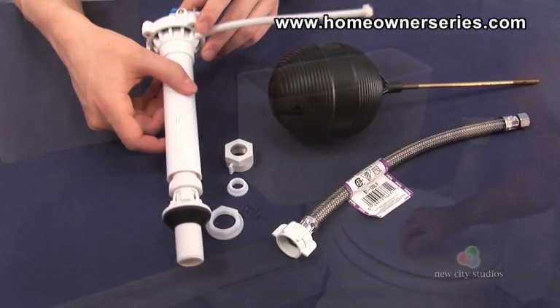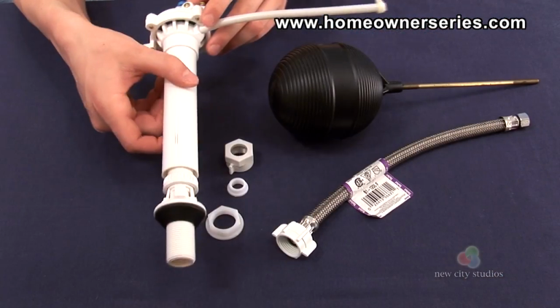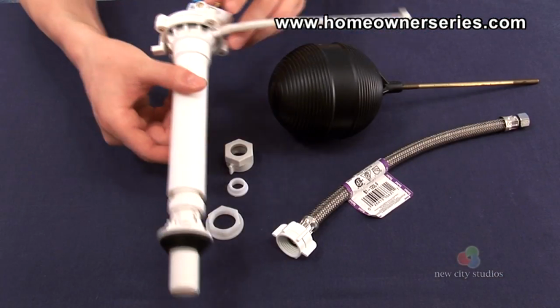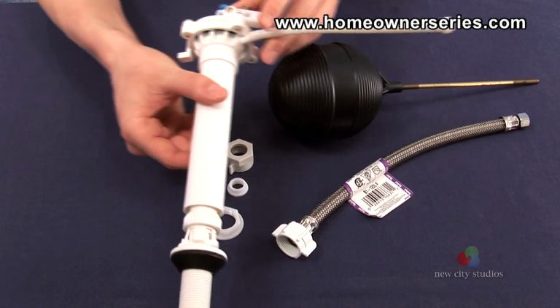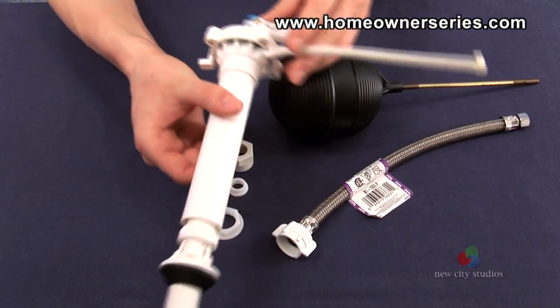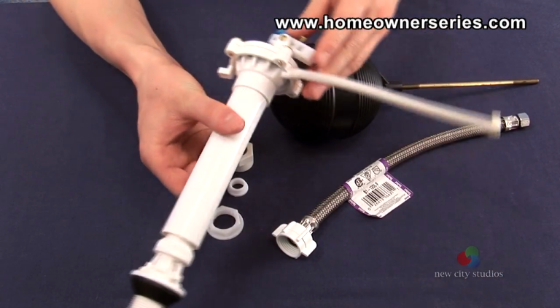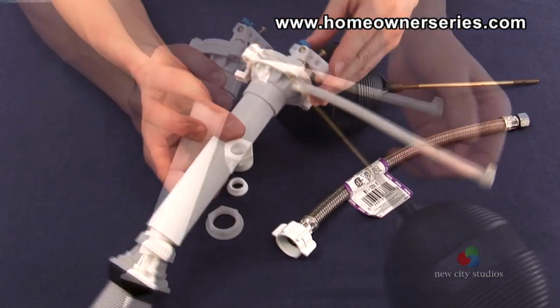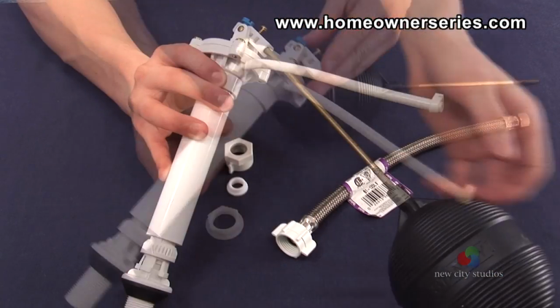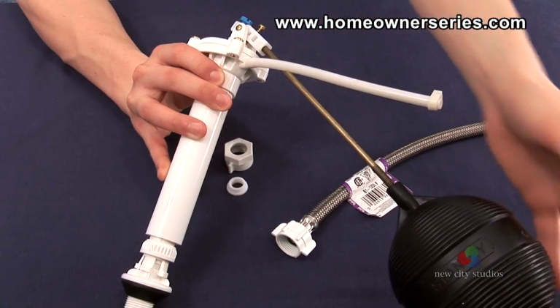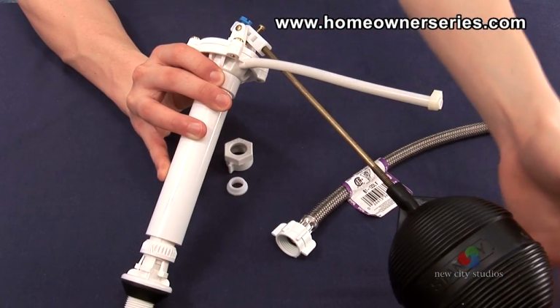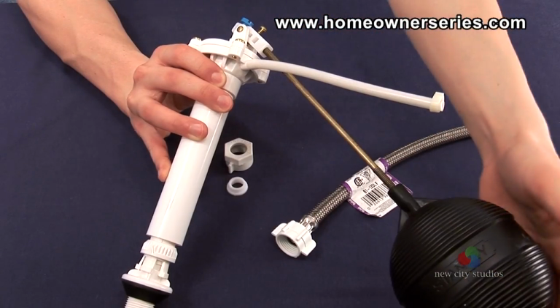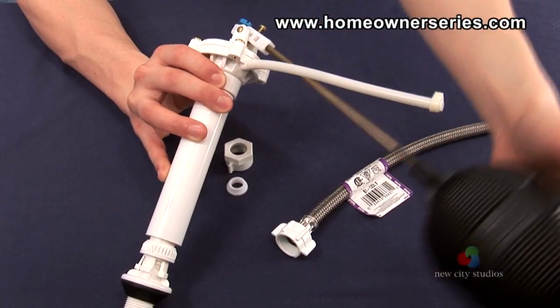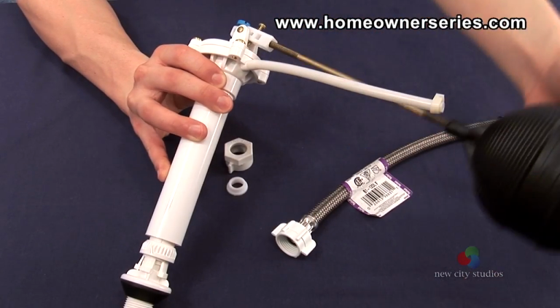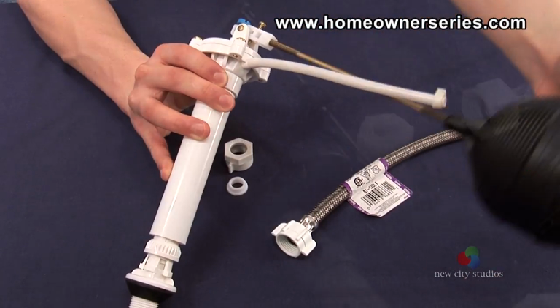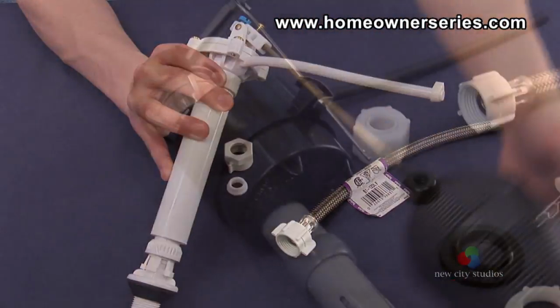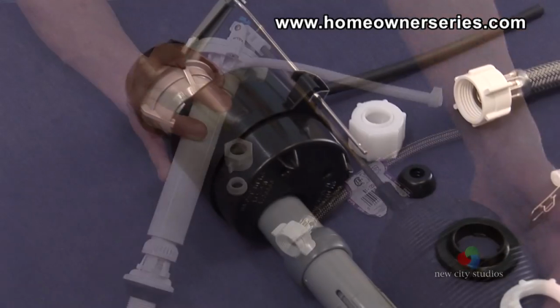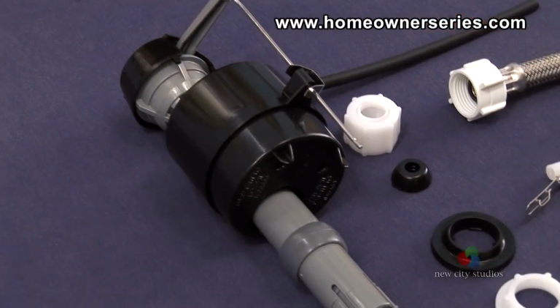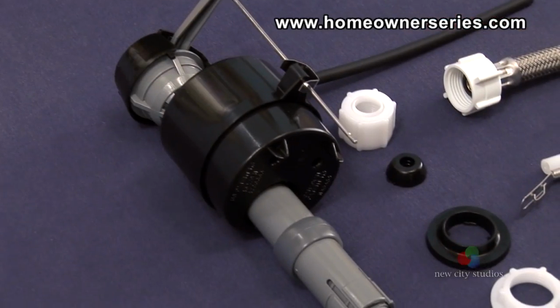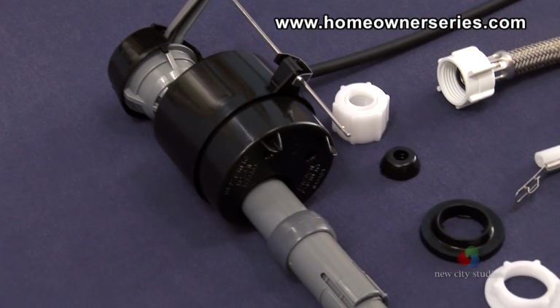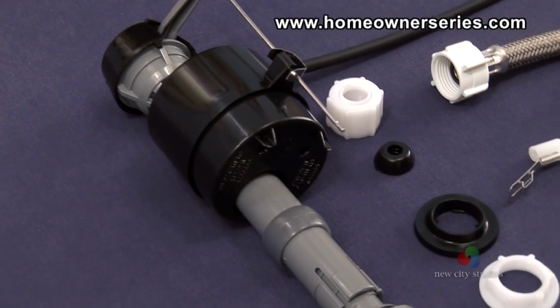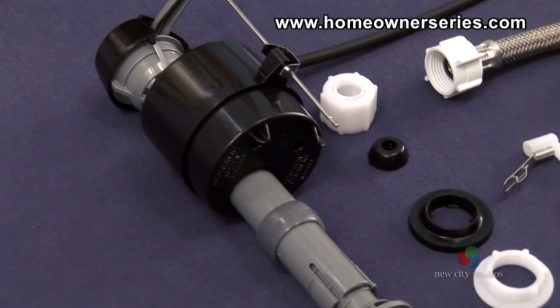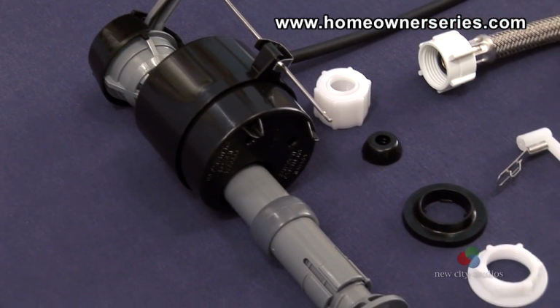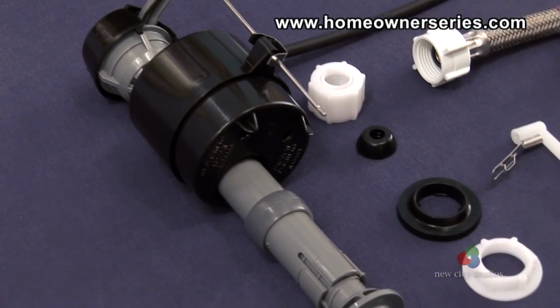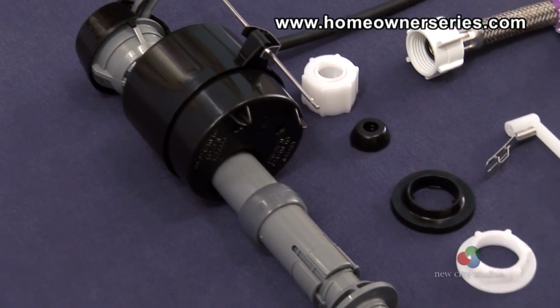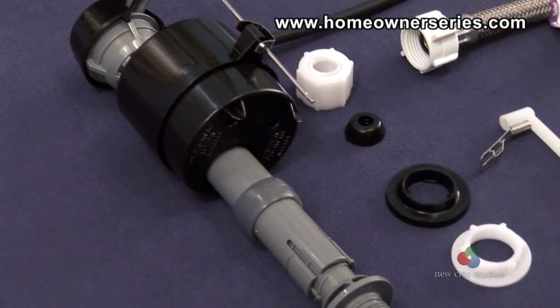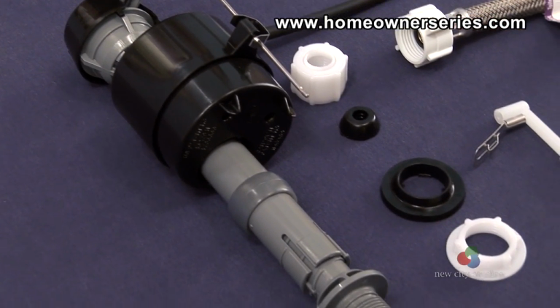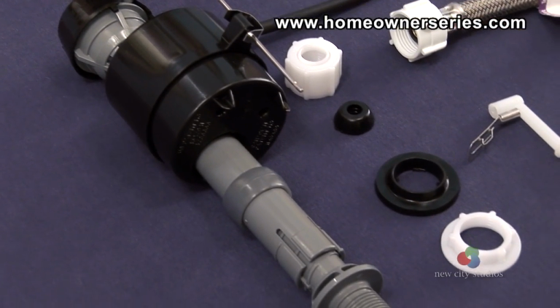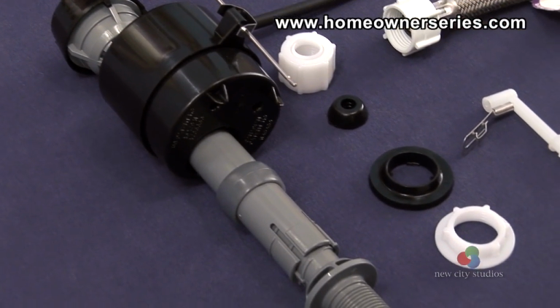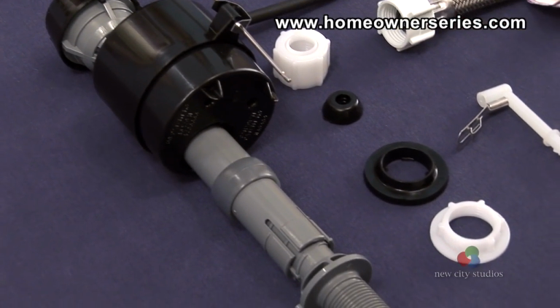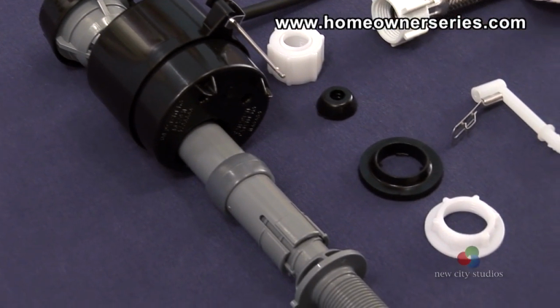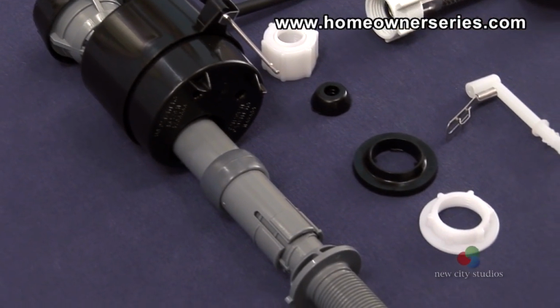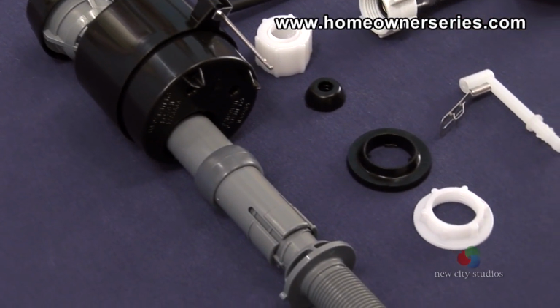If this assembly is to be replaced, then the toilet fill valve style is recommended if available.